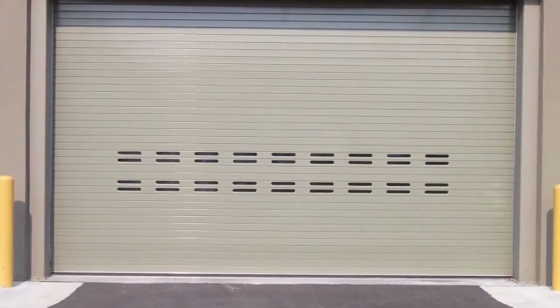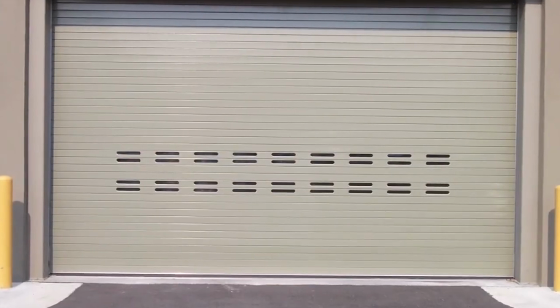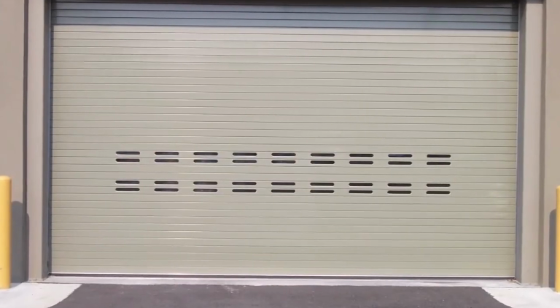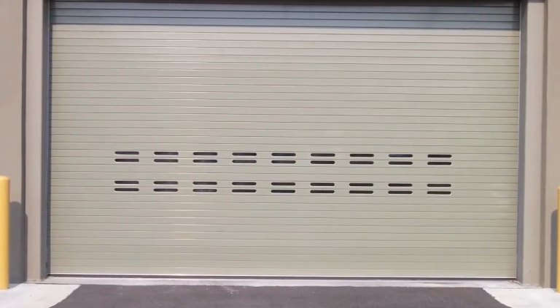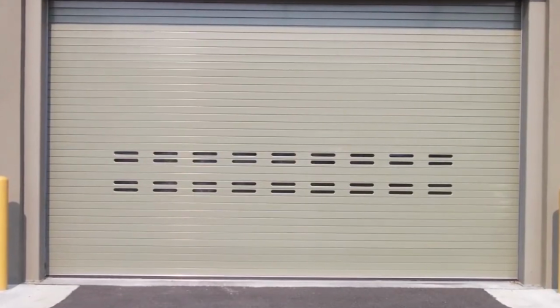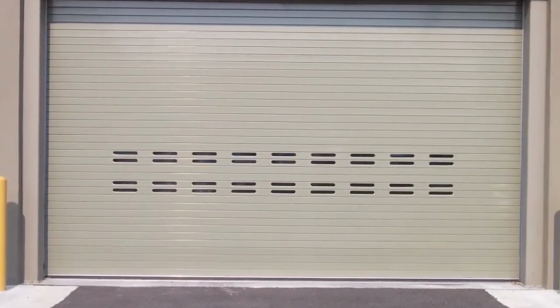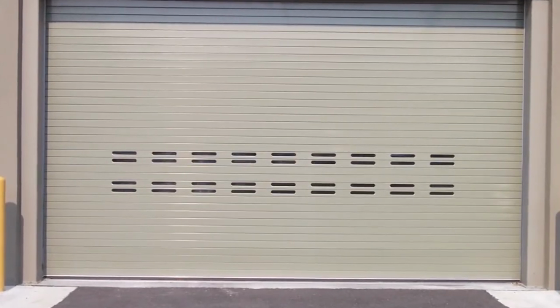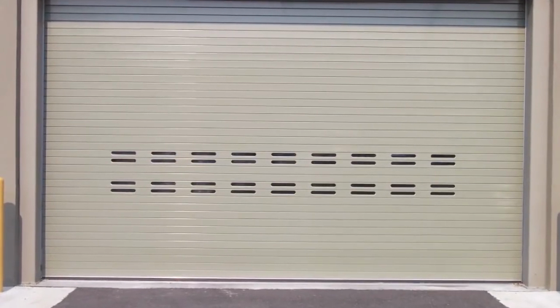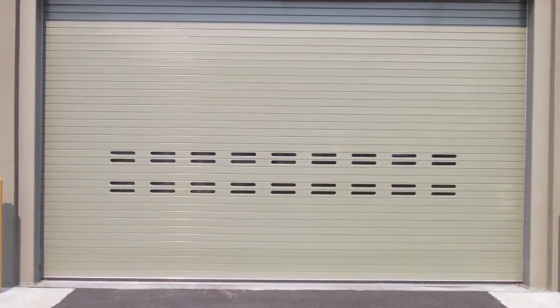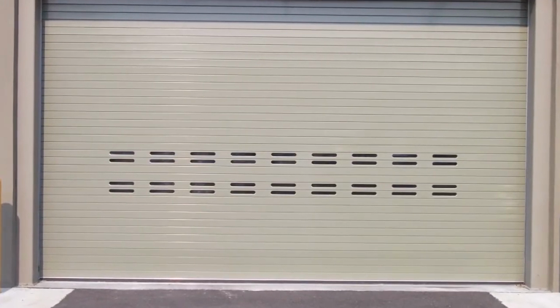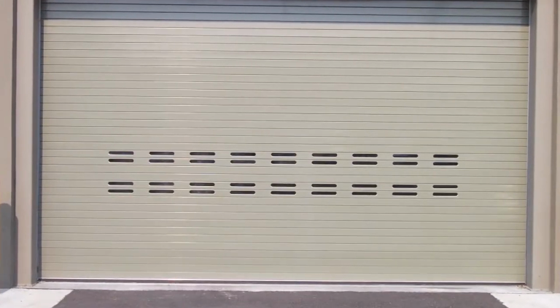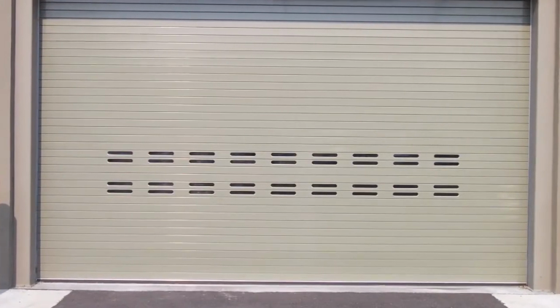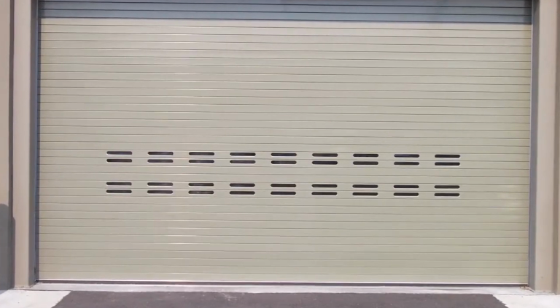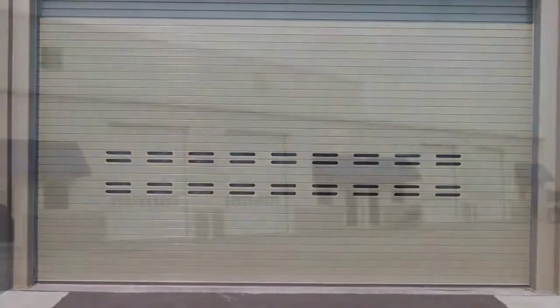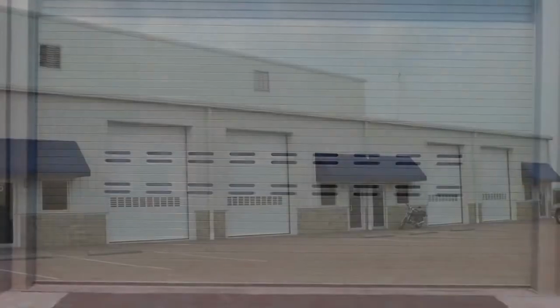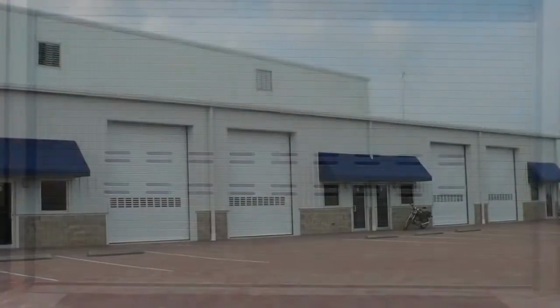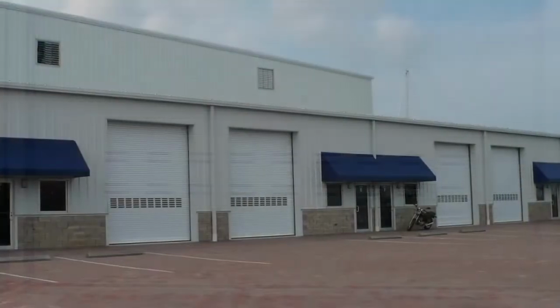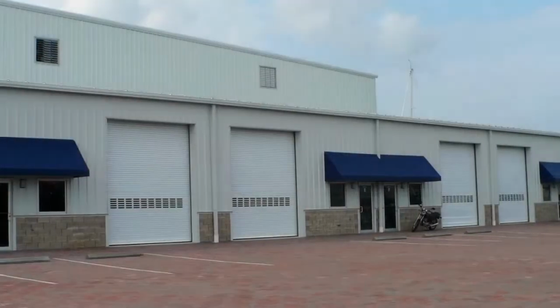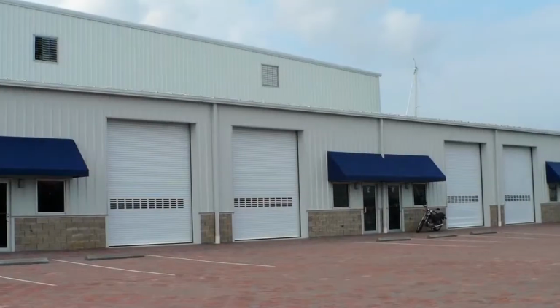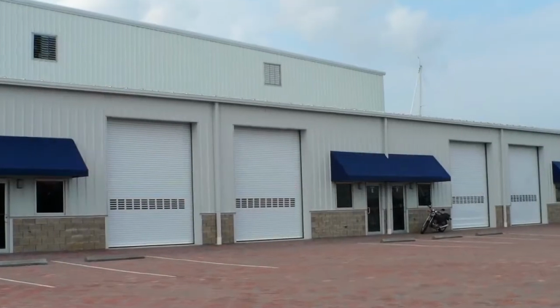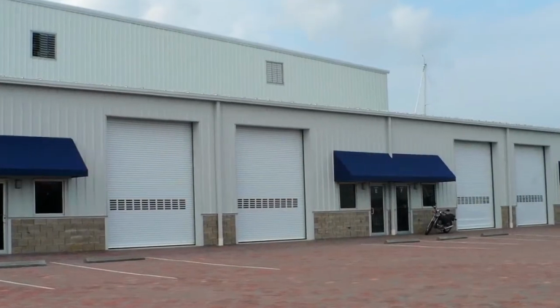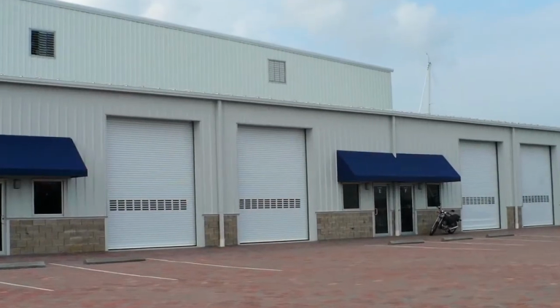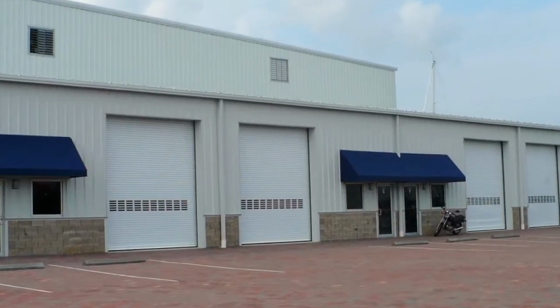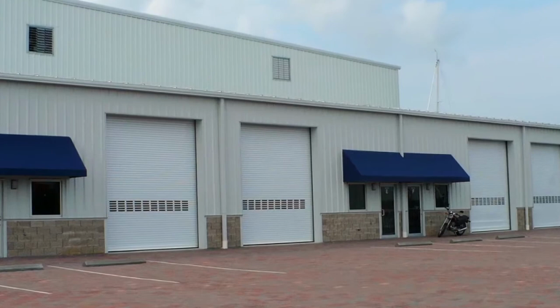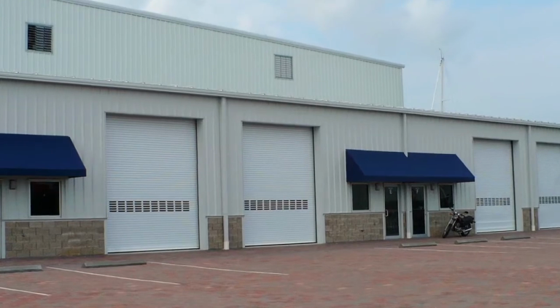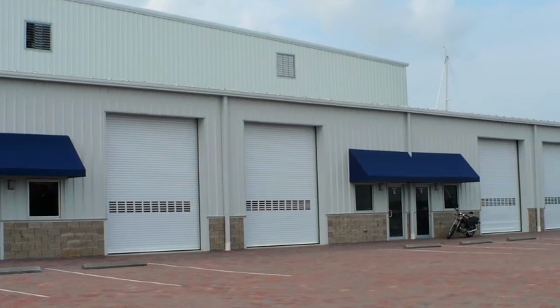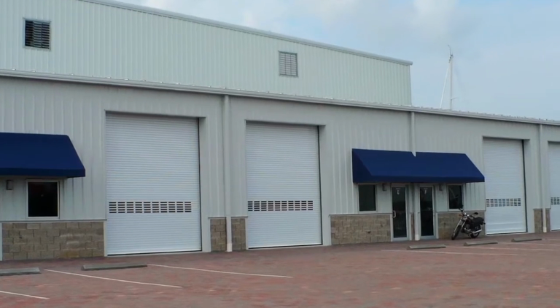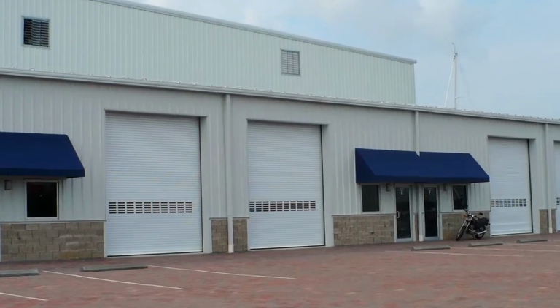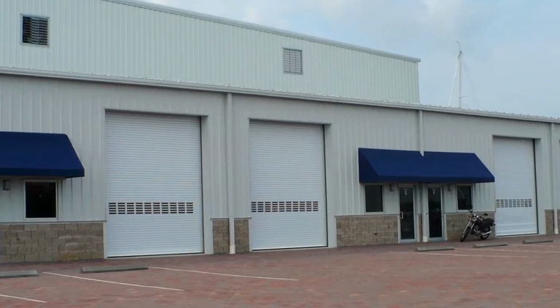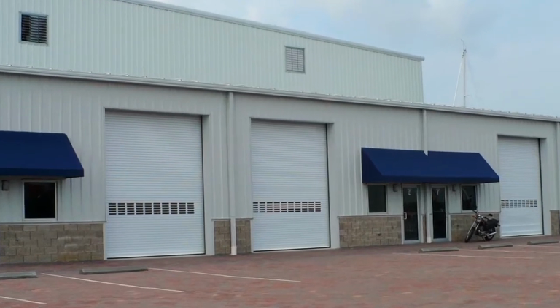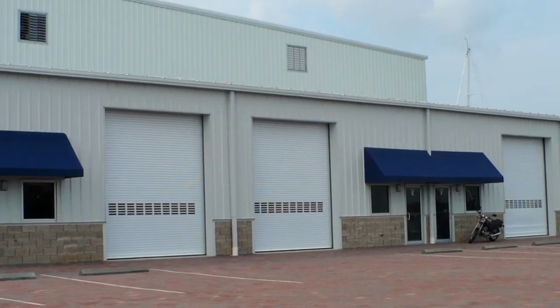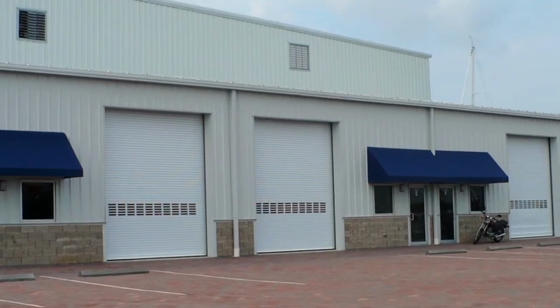In this video, we are filming an insulated door. However, the installation steps for a regular service door are the same.